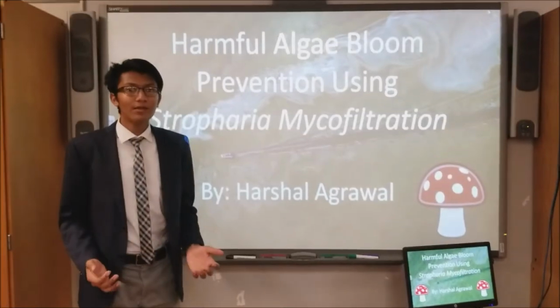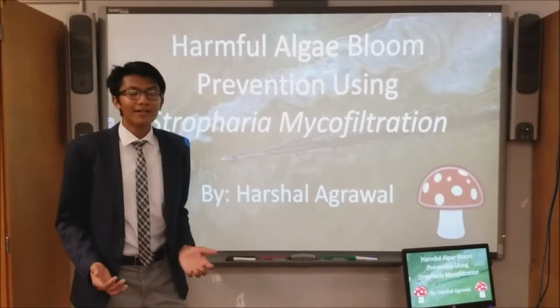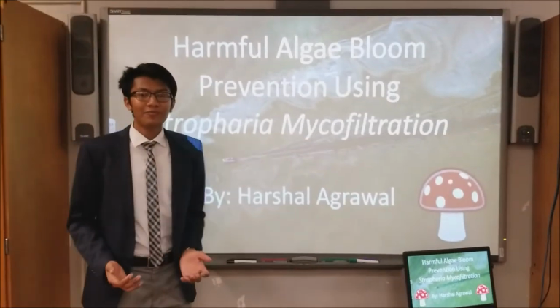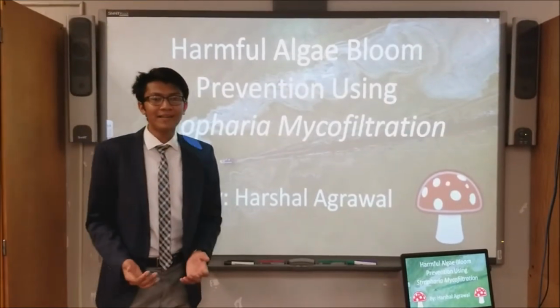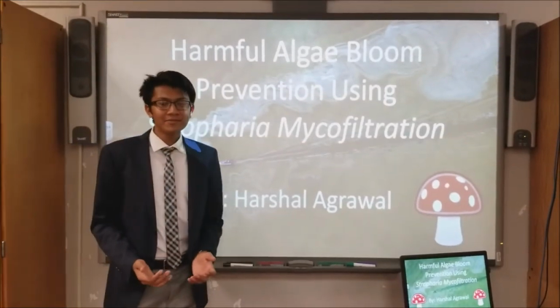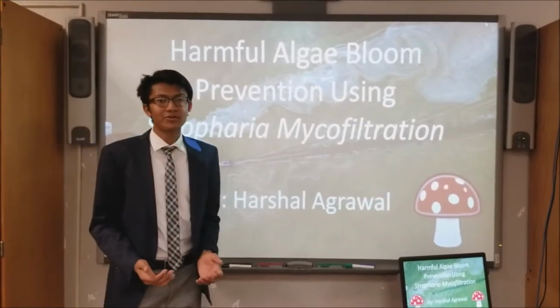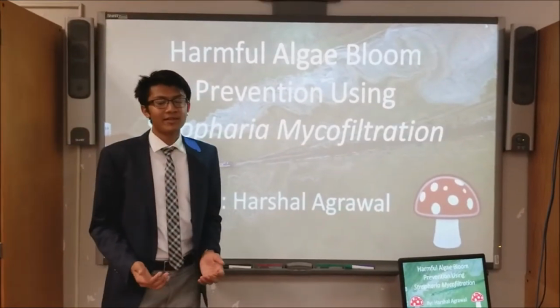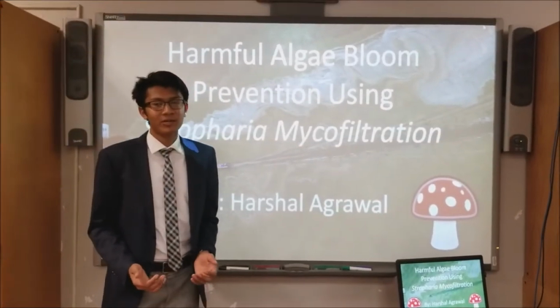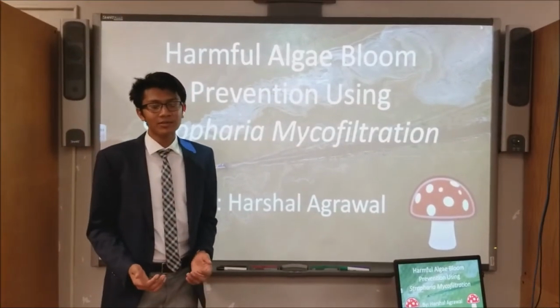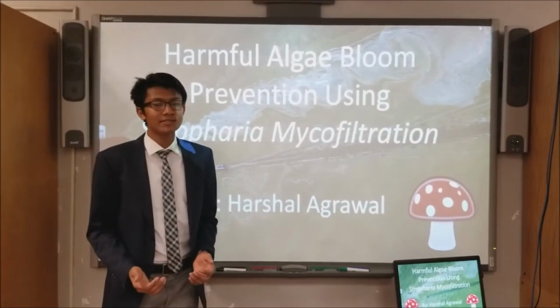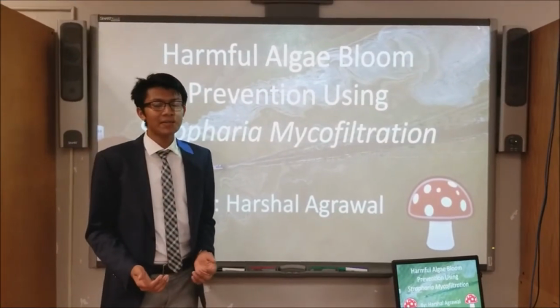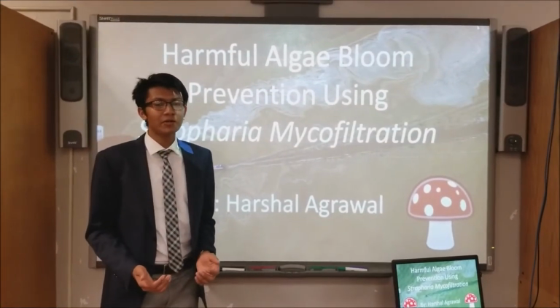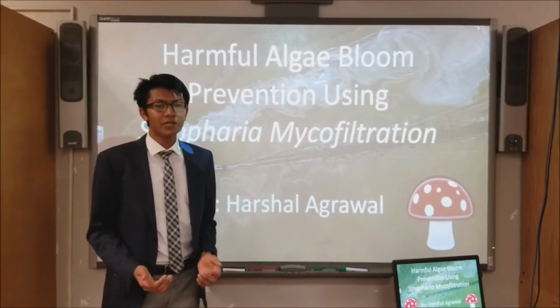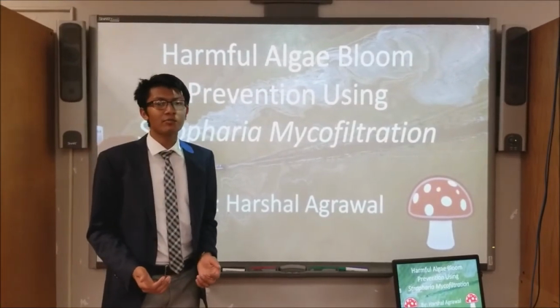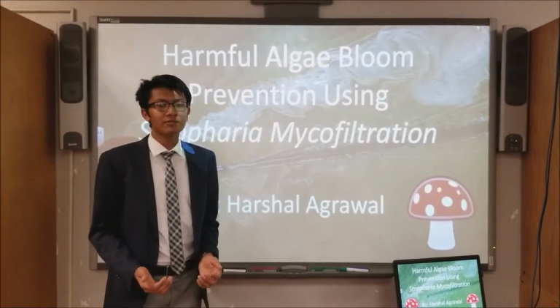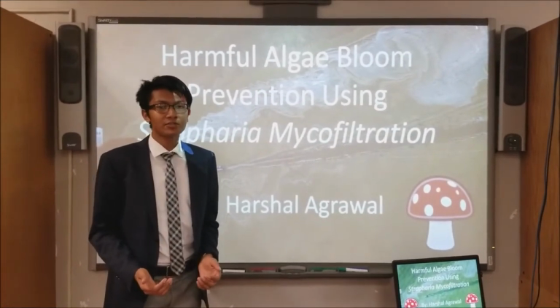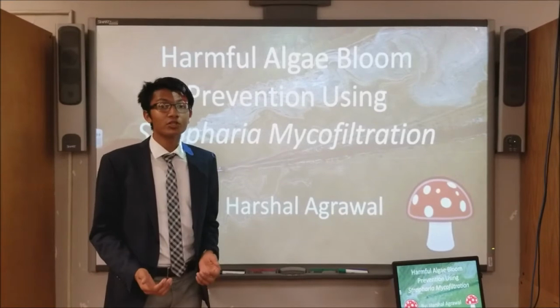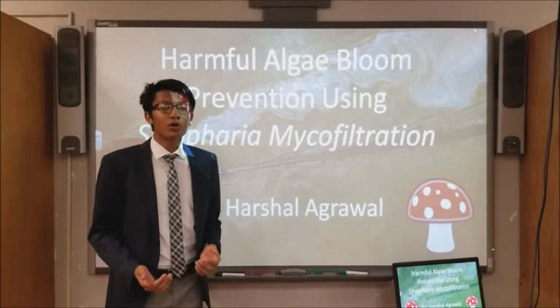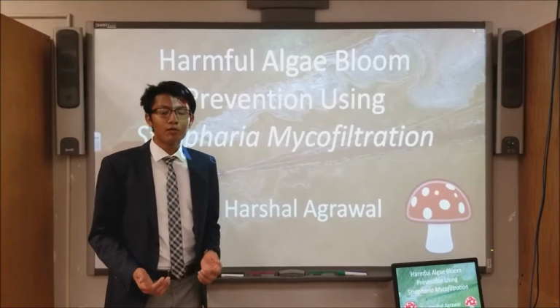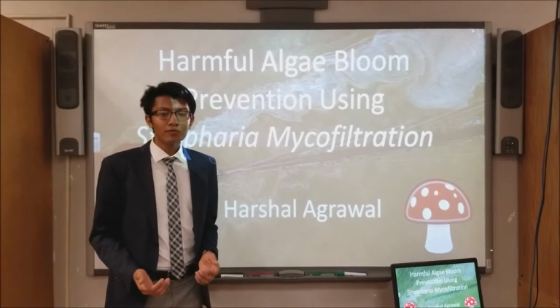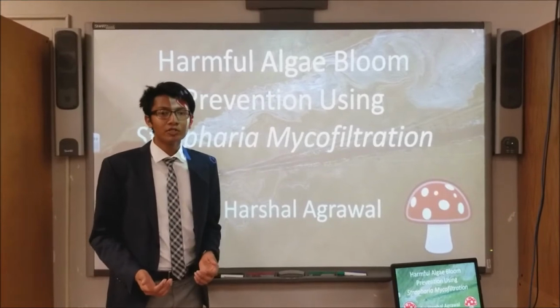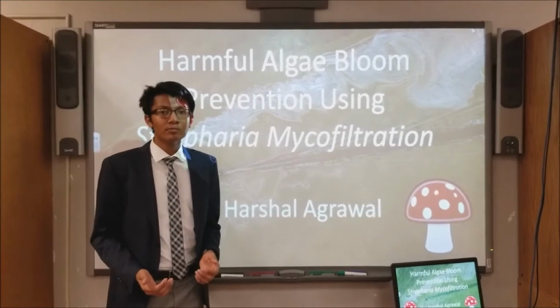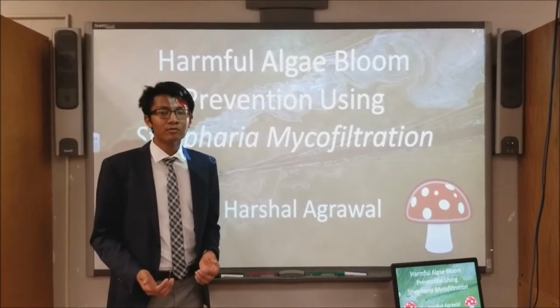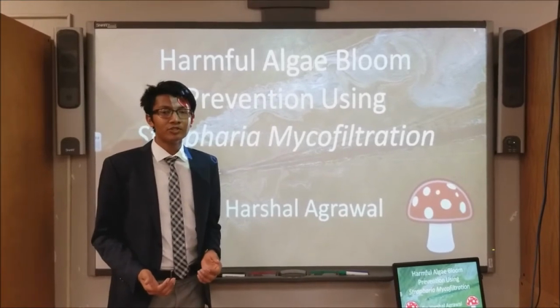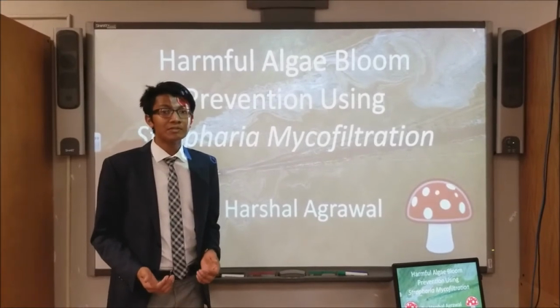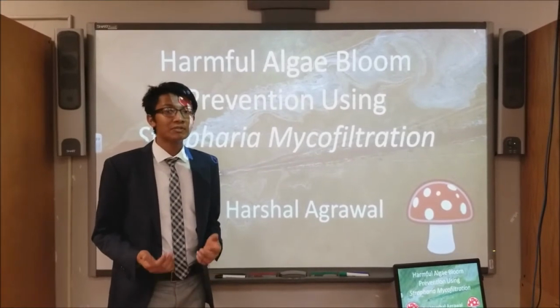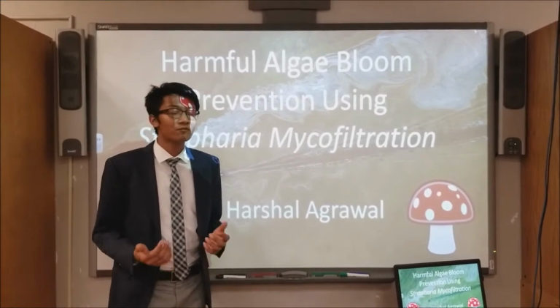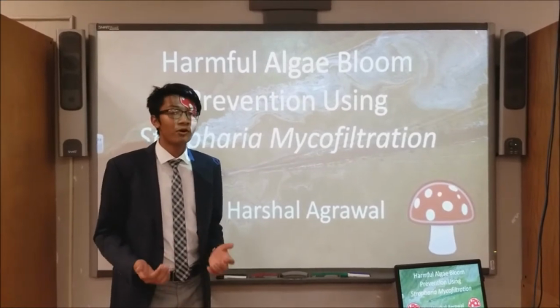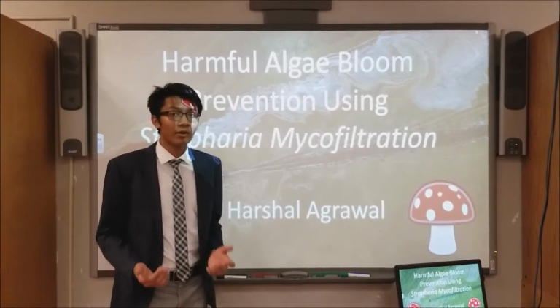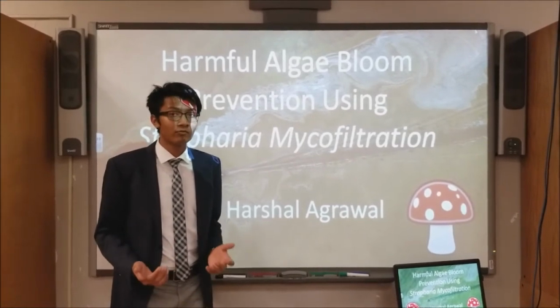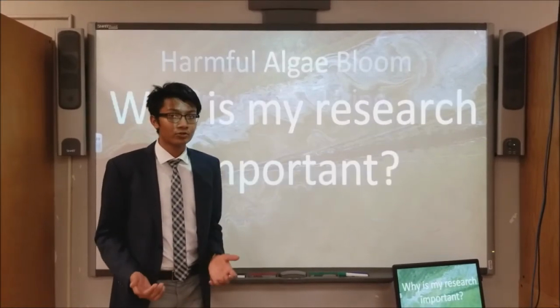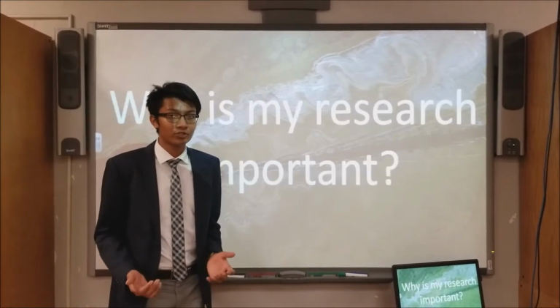Hello, my name is Herschel Aguil, and today I'll be talking to you about my research: harmful algae bloom prevention using Shafari micro-filtration.